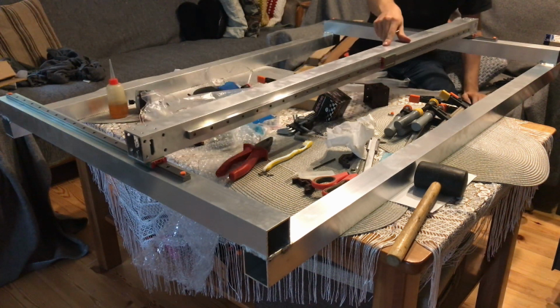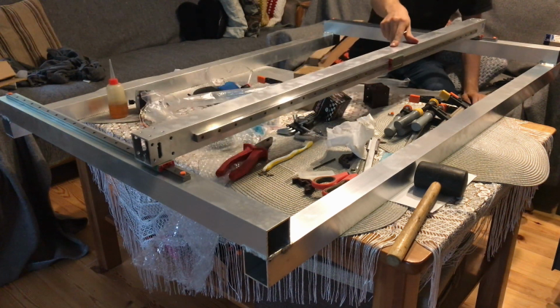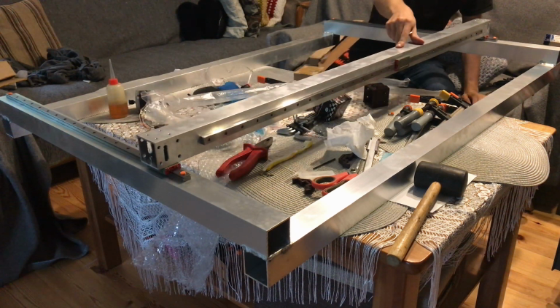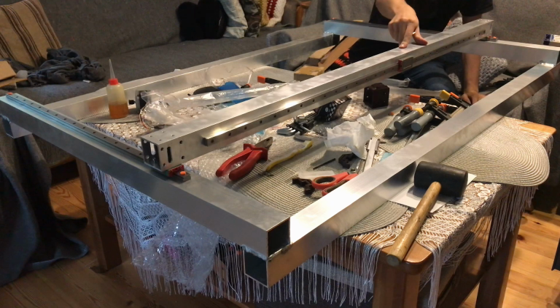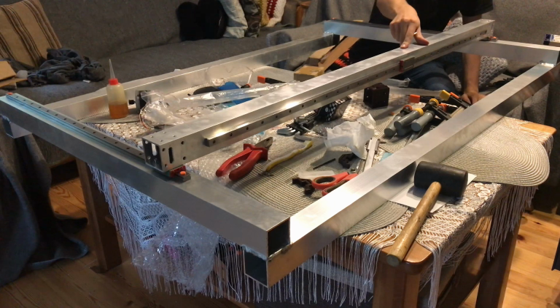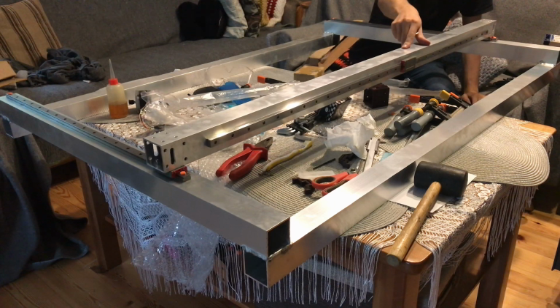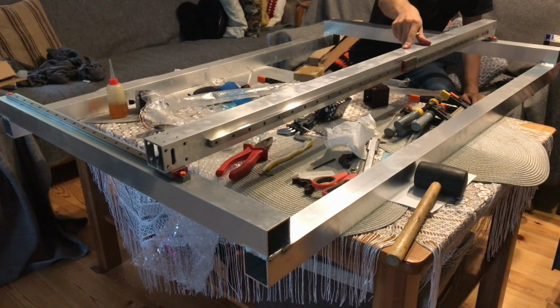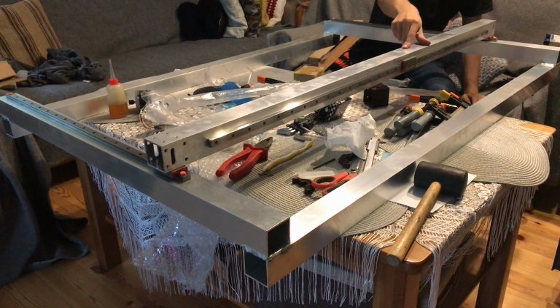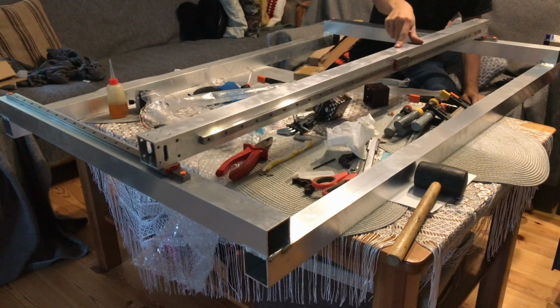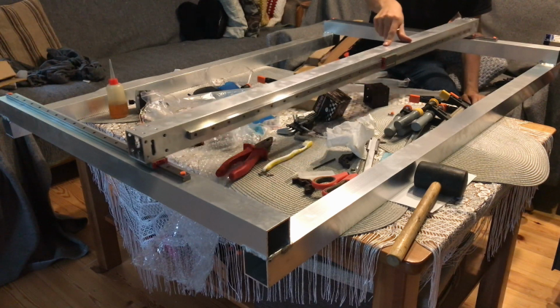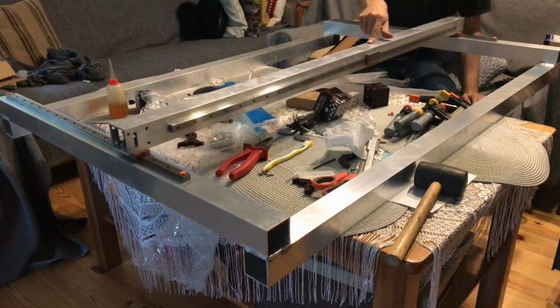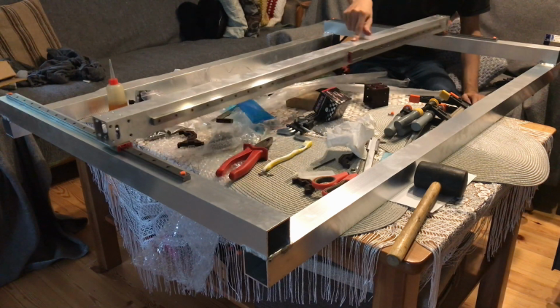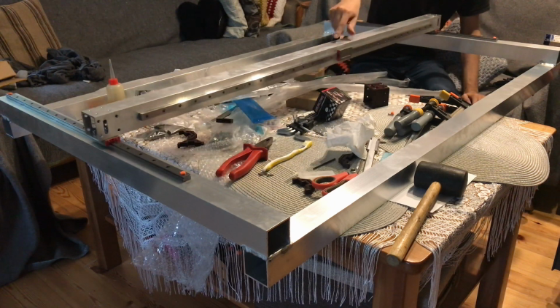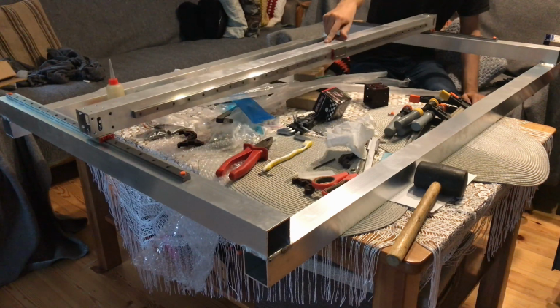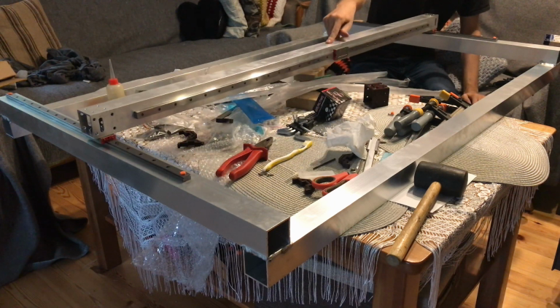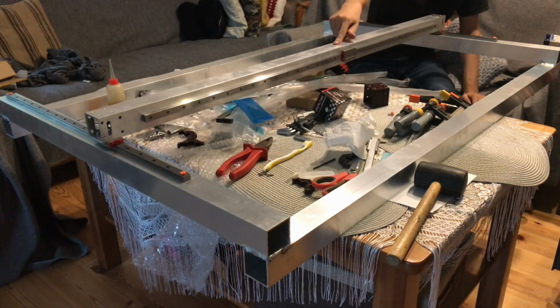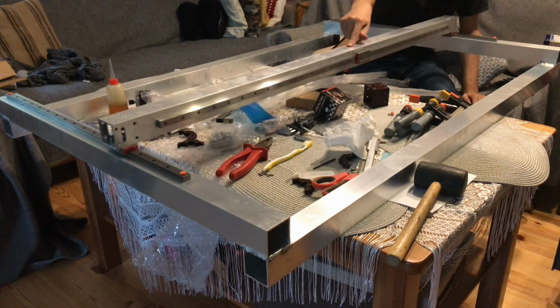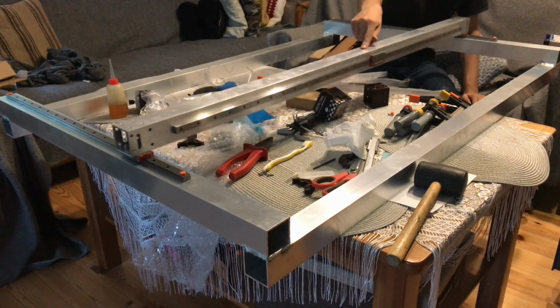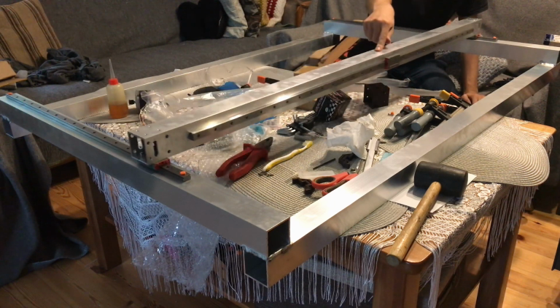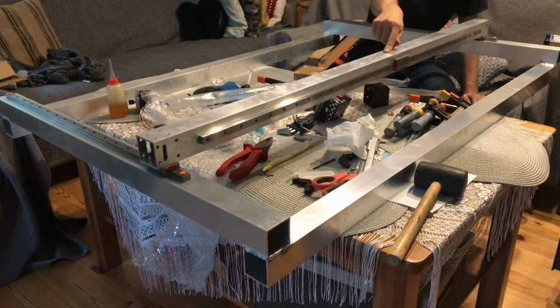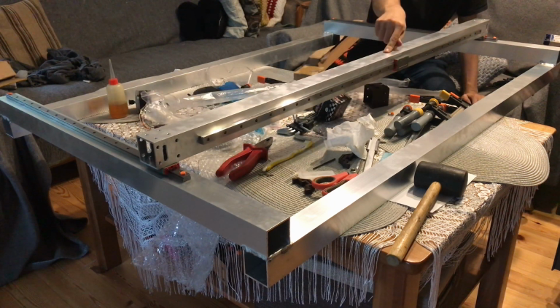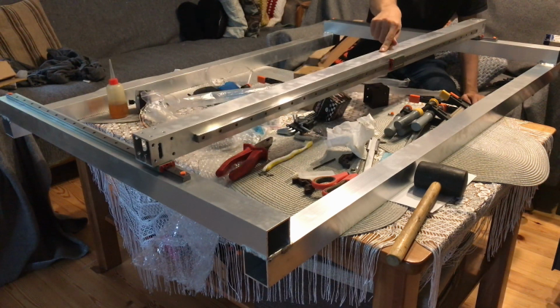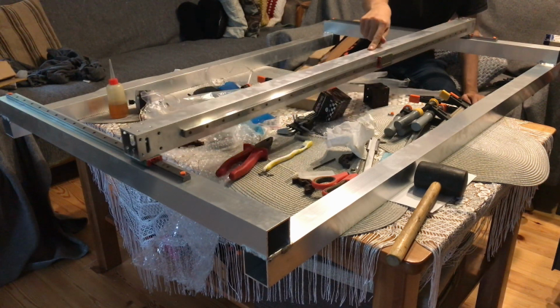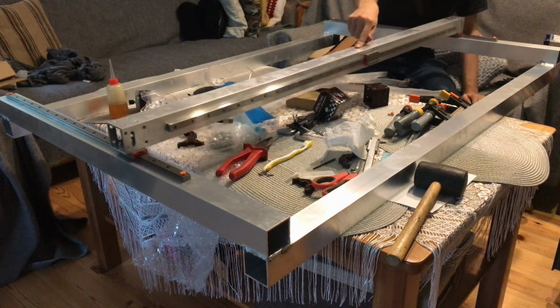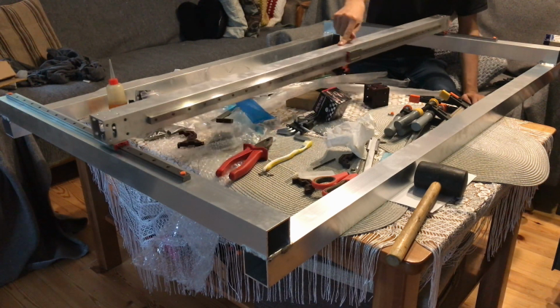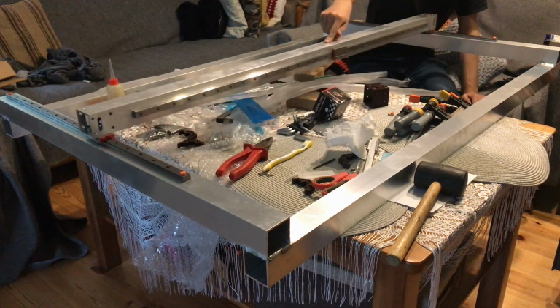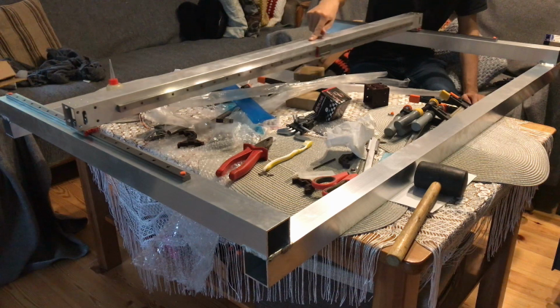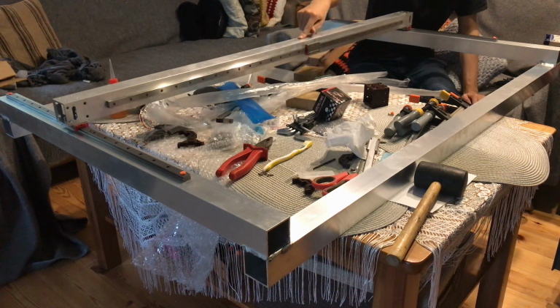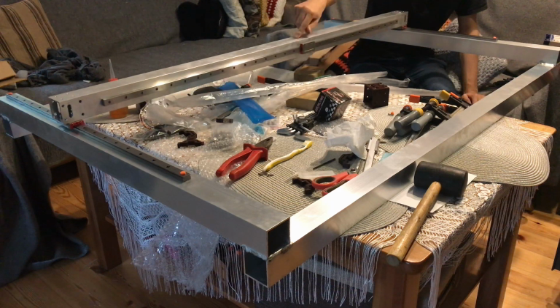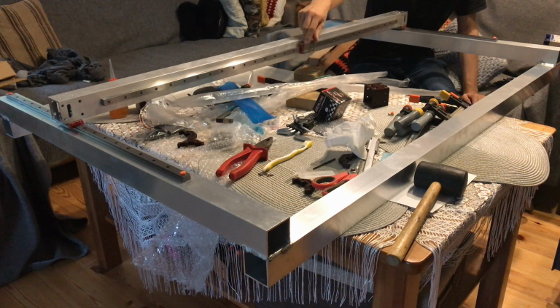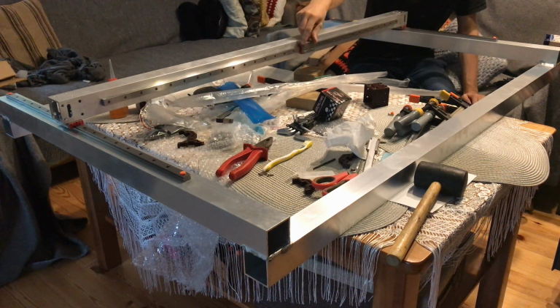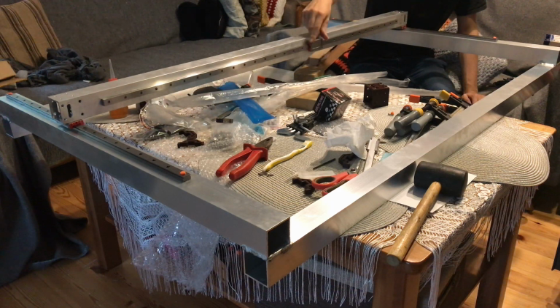Here I put together the x-gantry for the test drive. It seems to be working correctly.